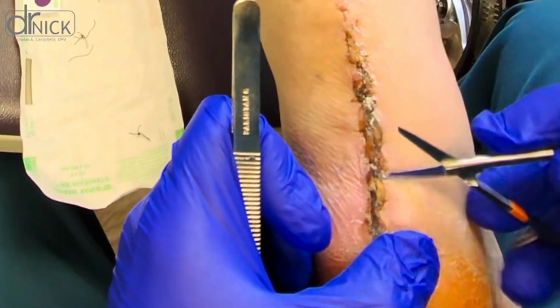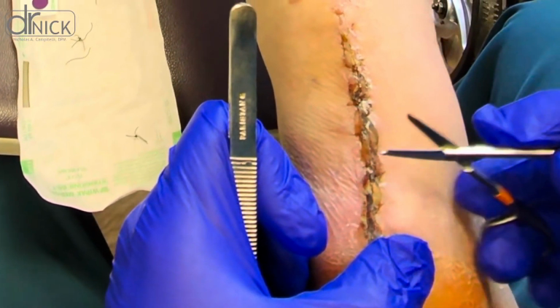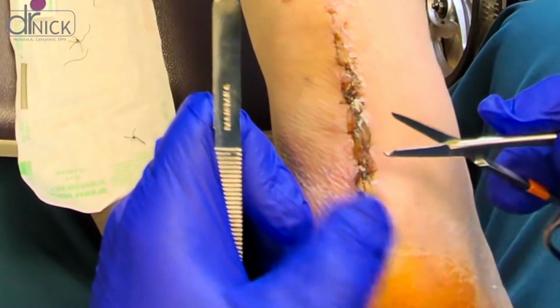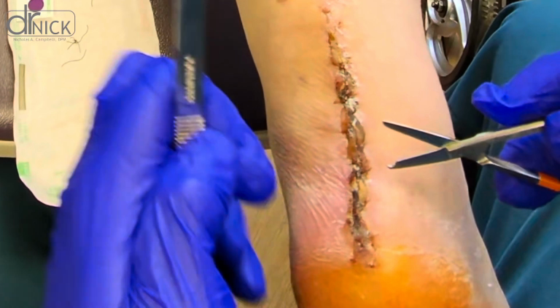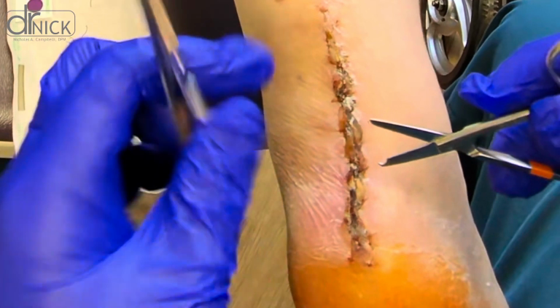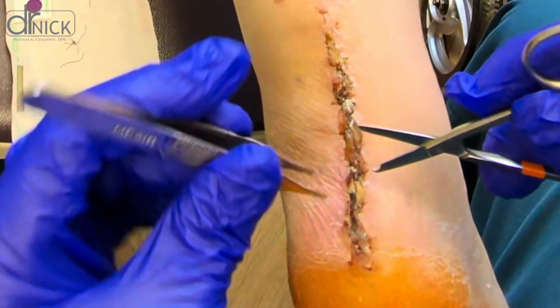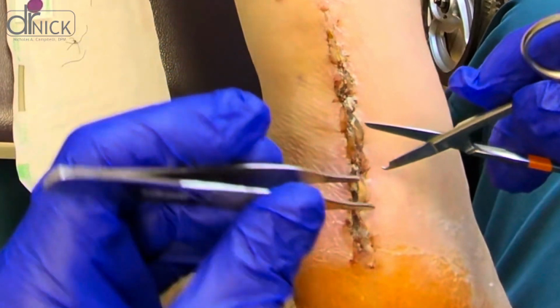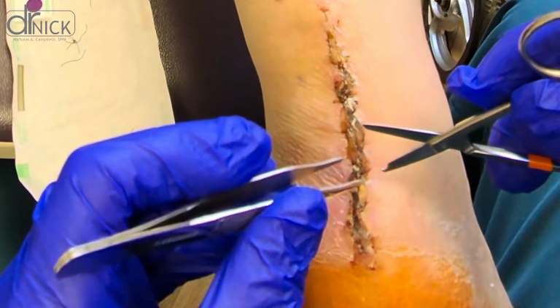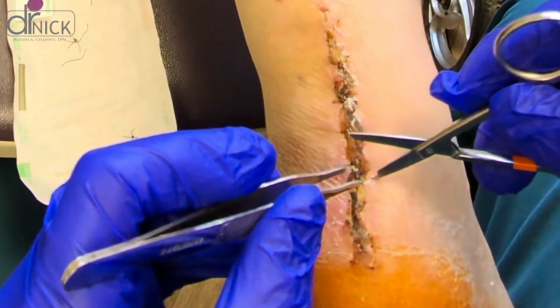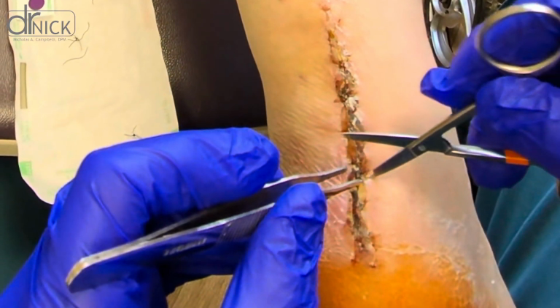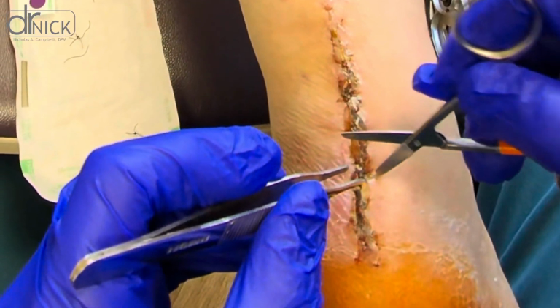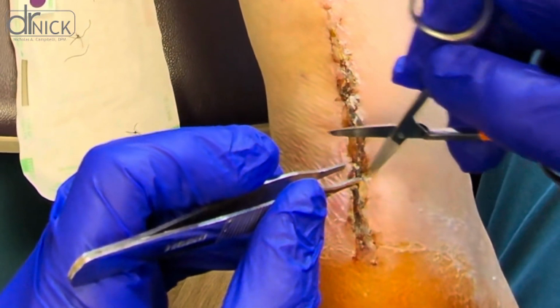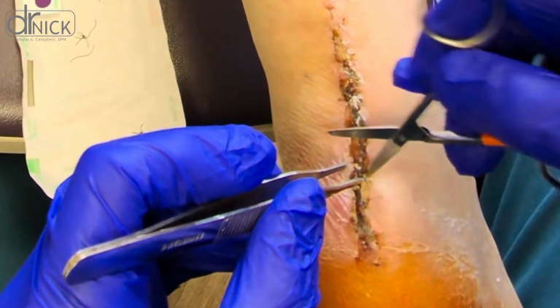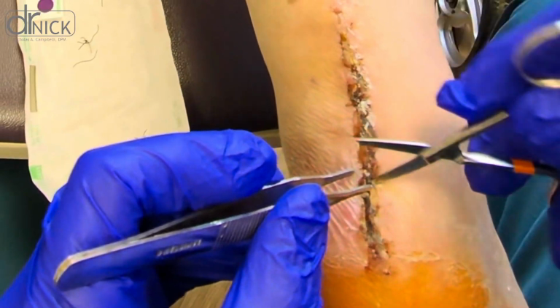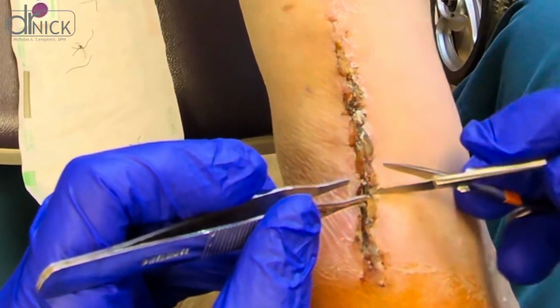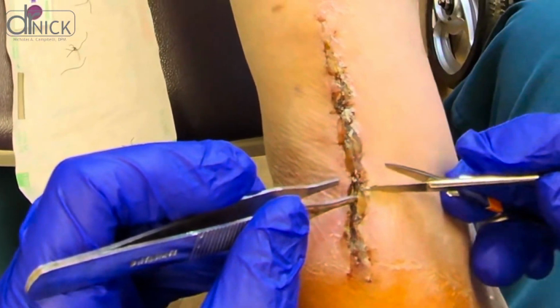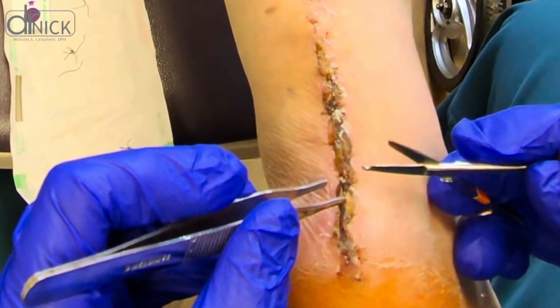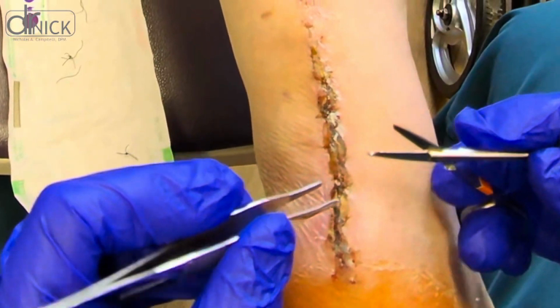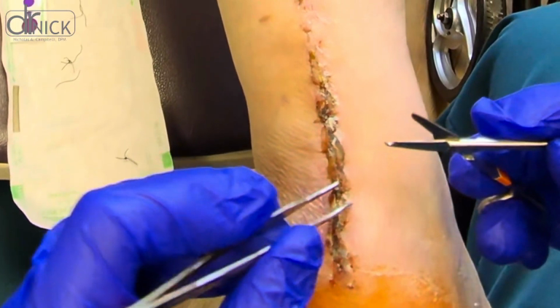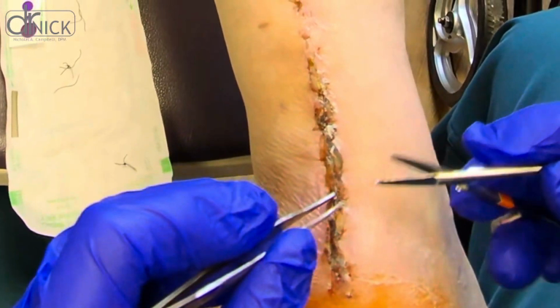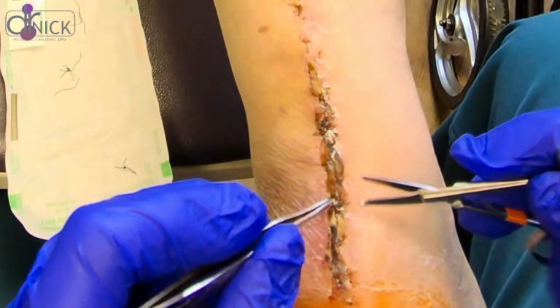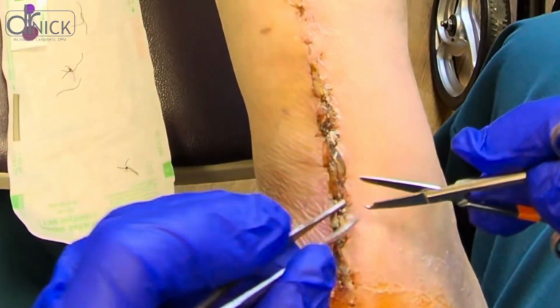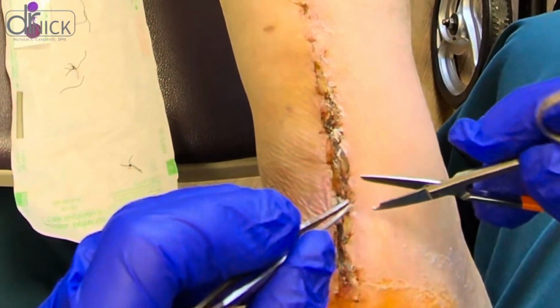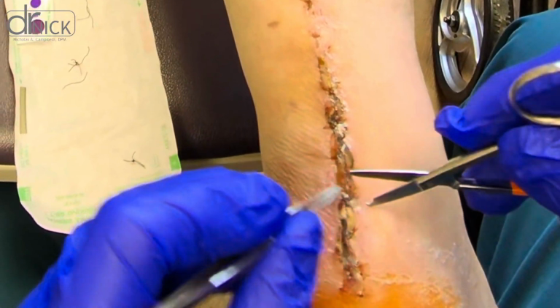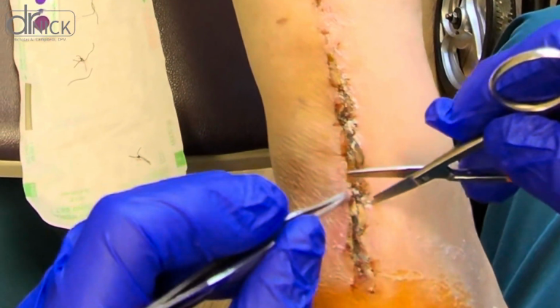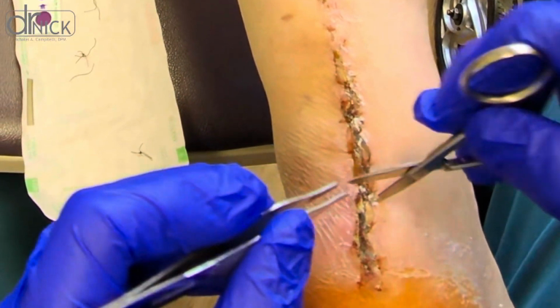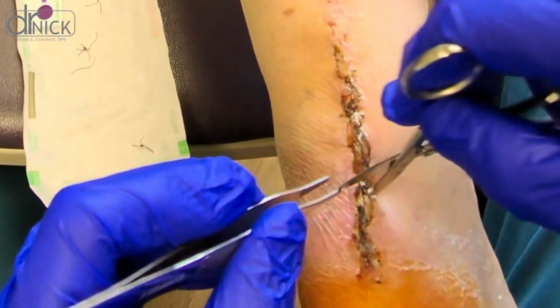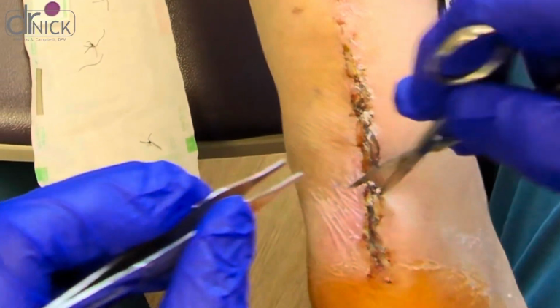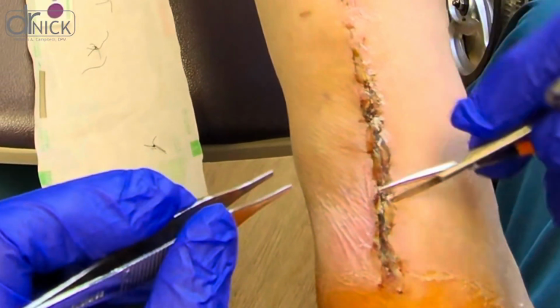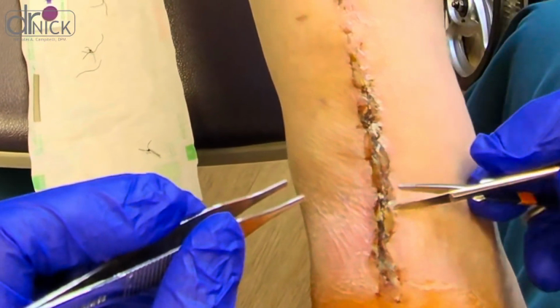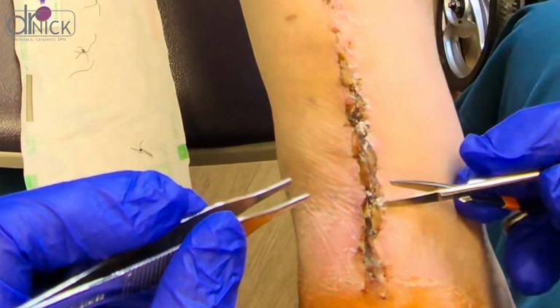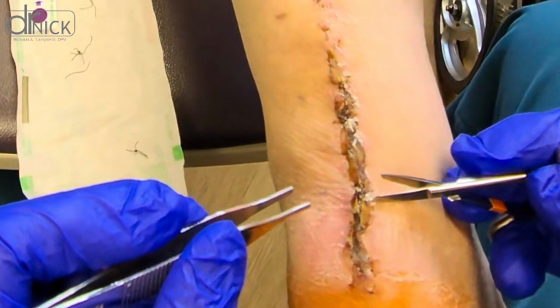I usually let the patient get the suture area wet after 24 hours from removing the stitches.